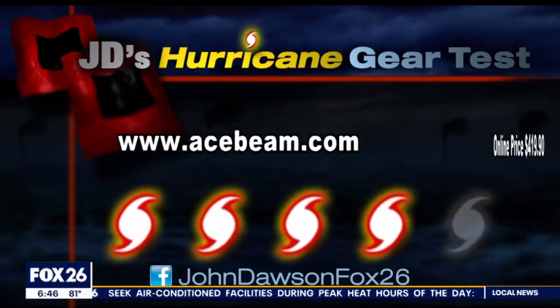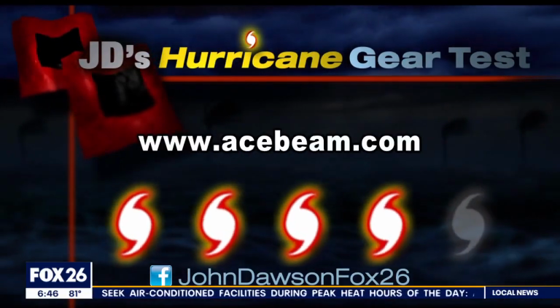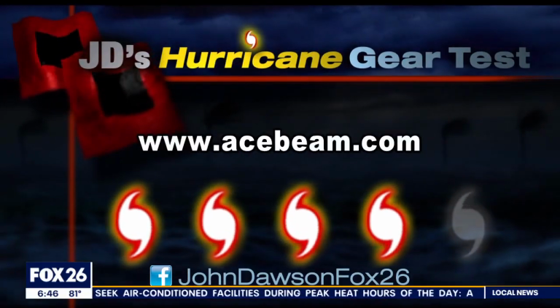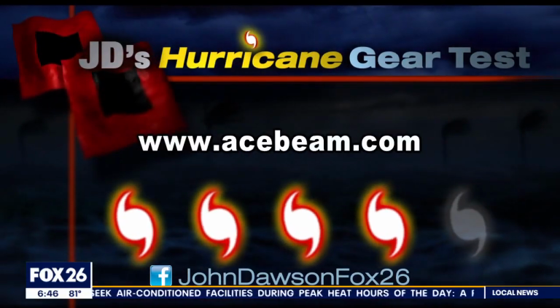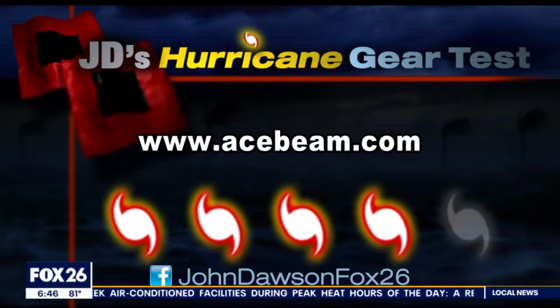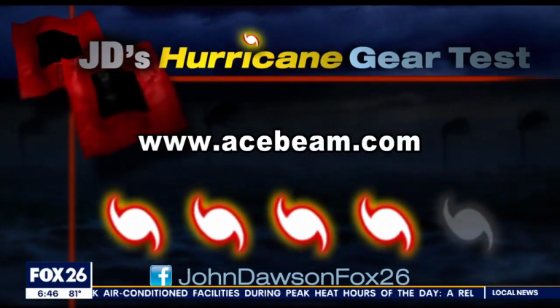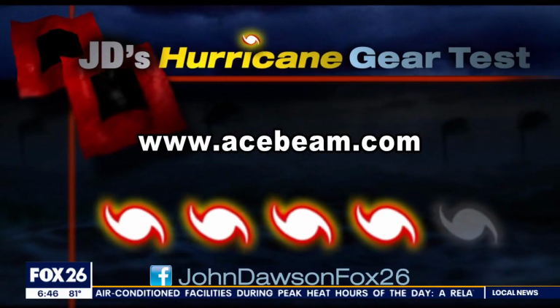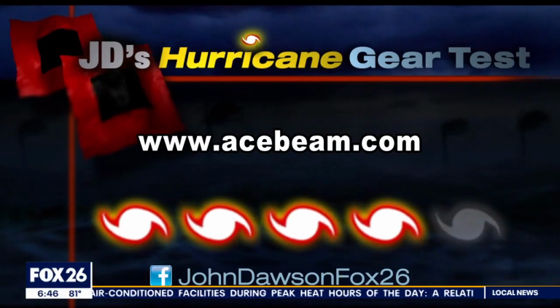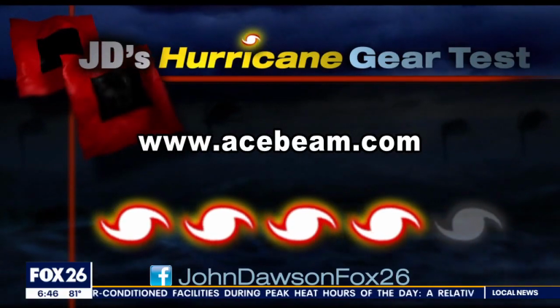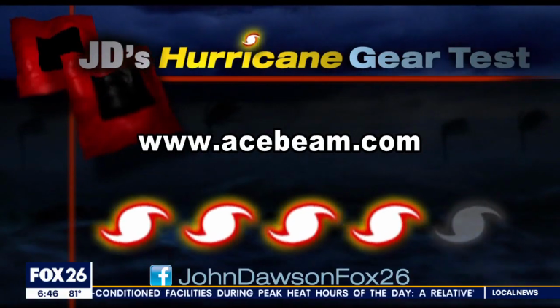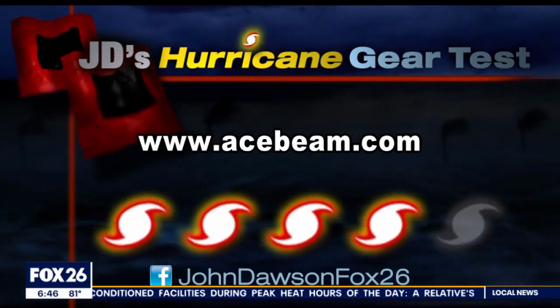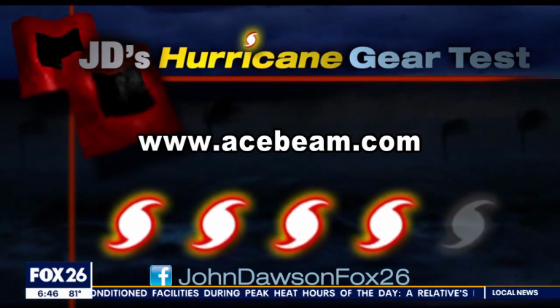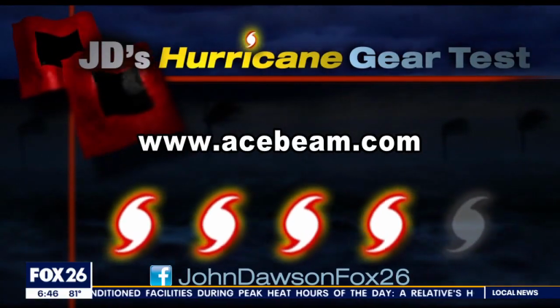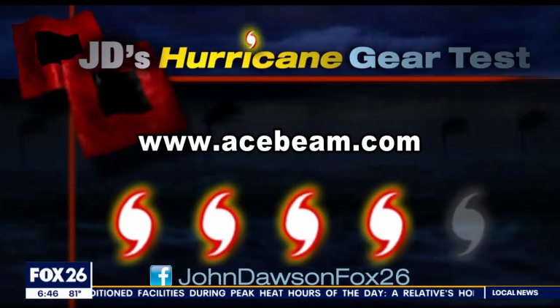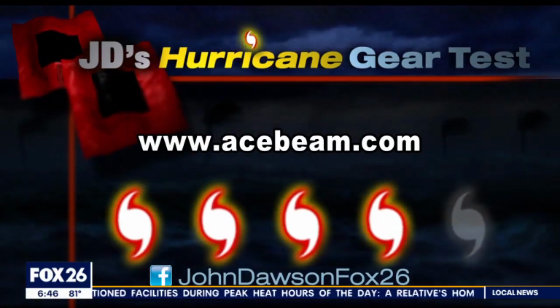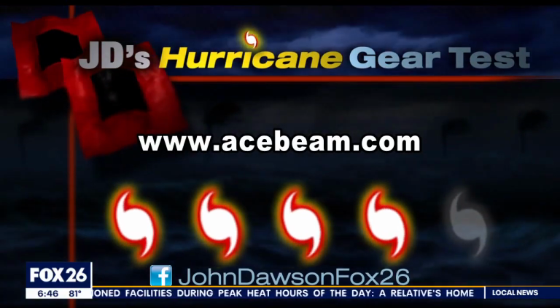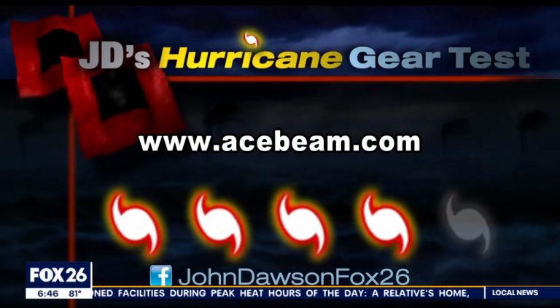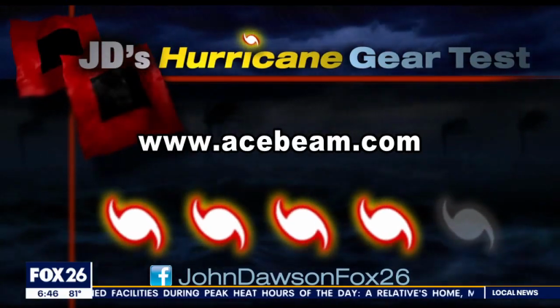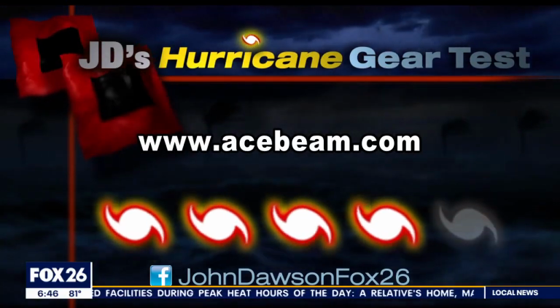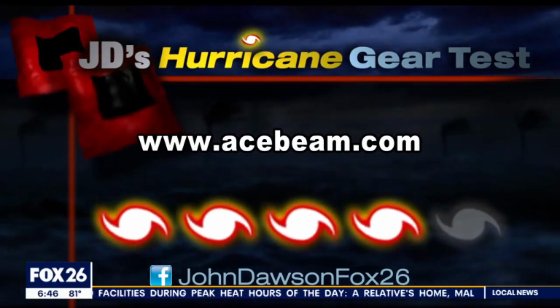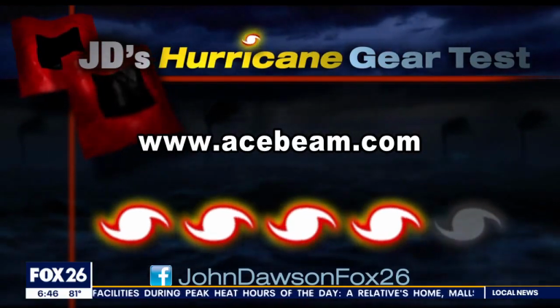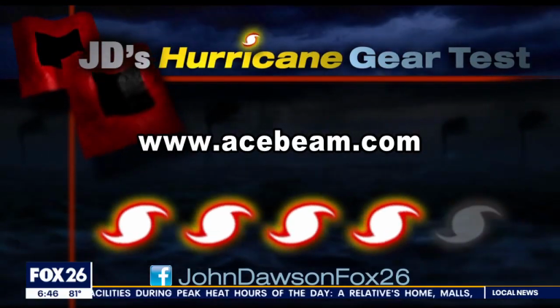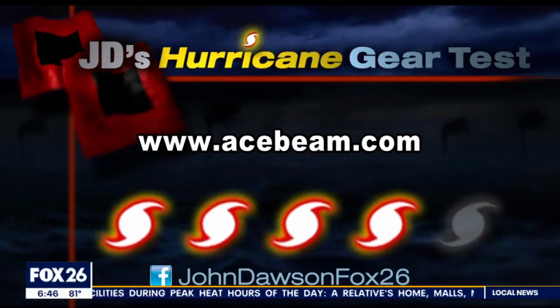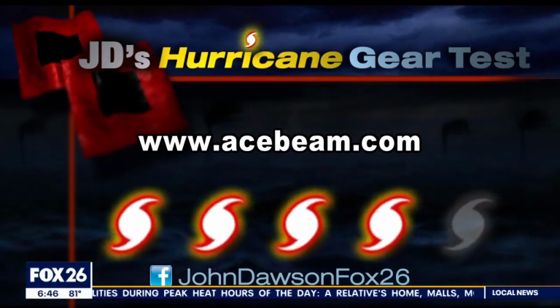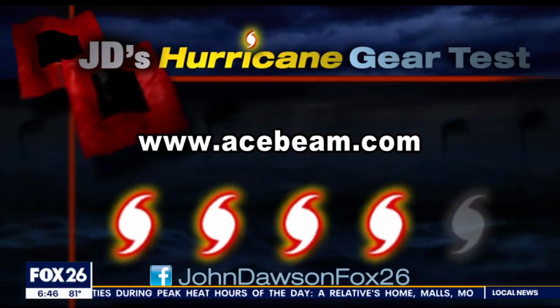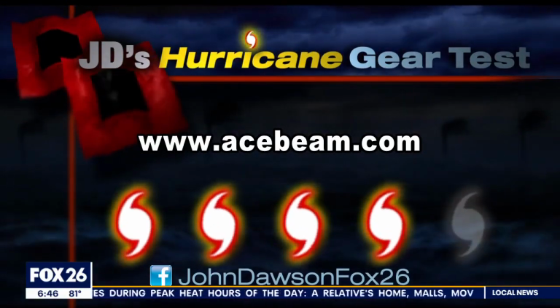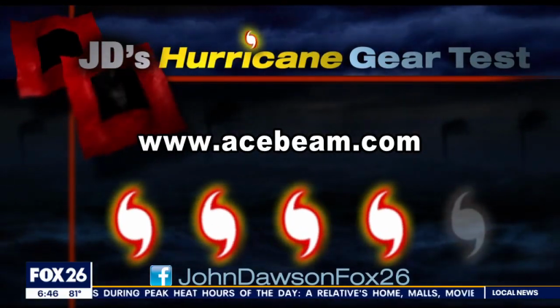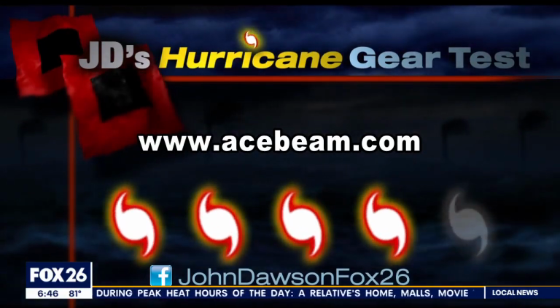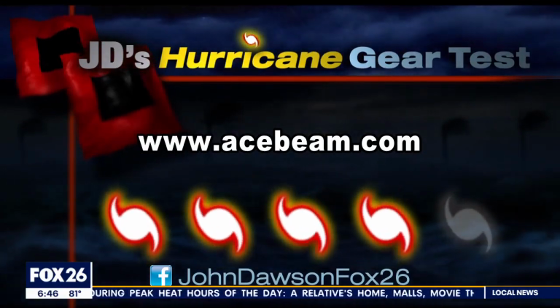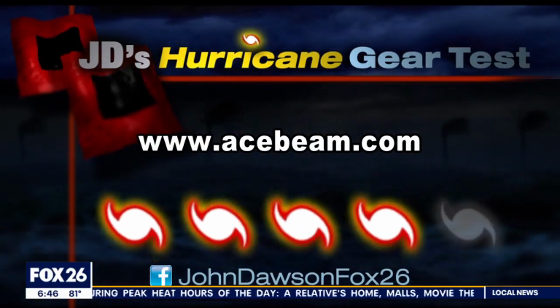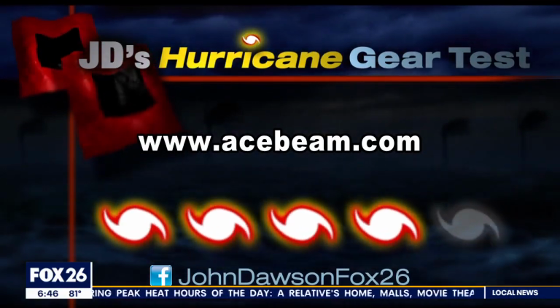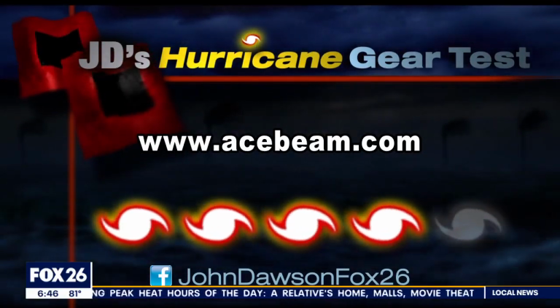What is the brightest light in your hurricane kit? Find me on Facebook and tell me — I'm at John Dawson Fox 26.